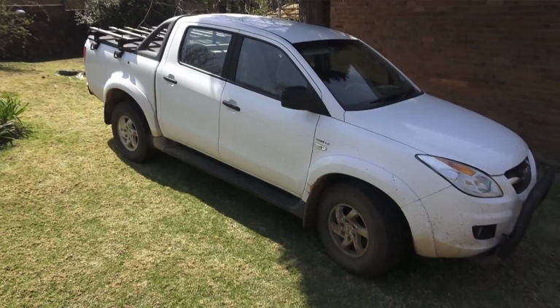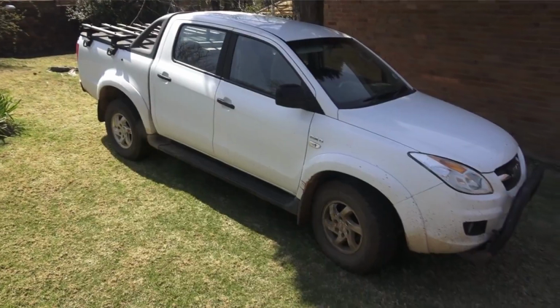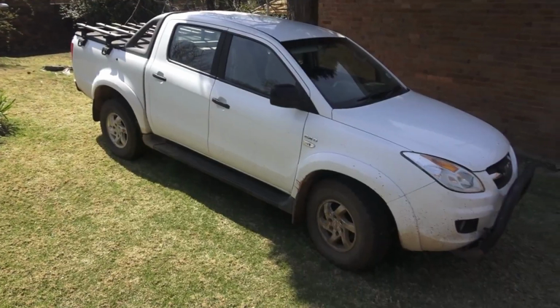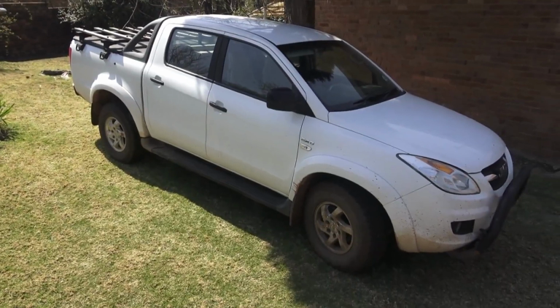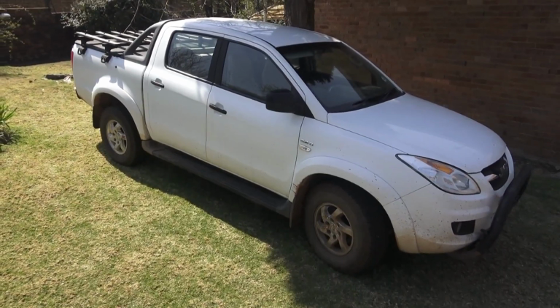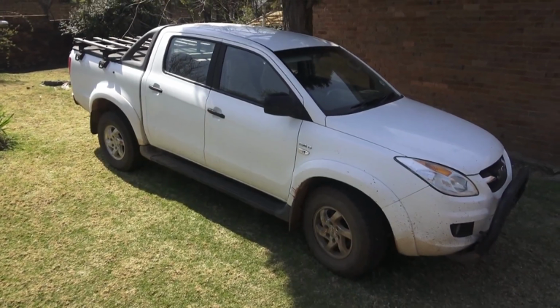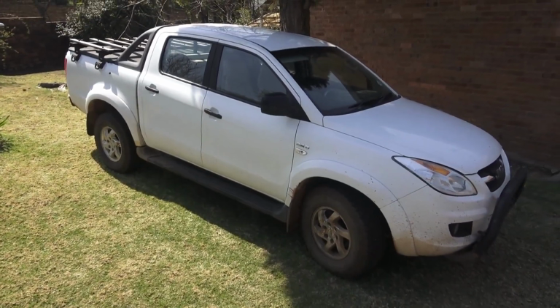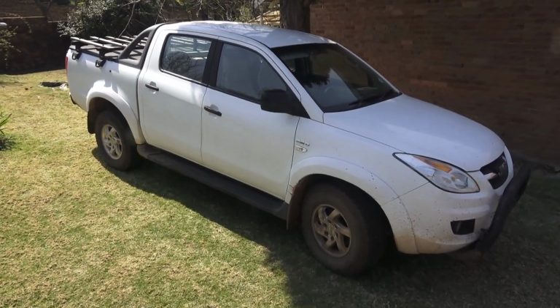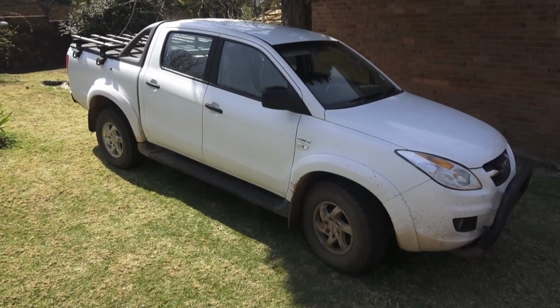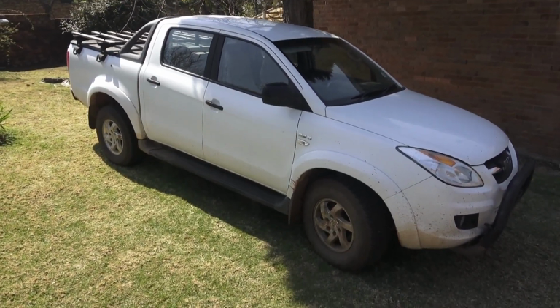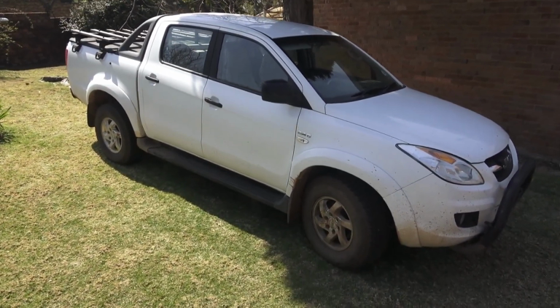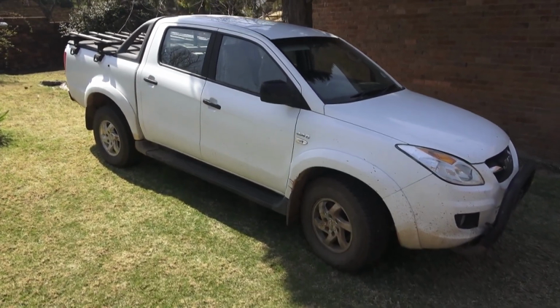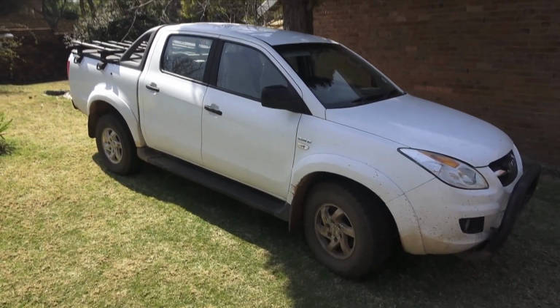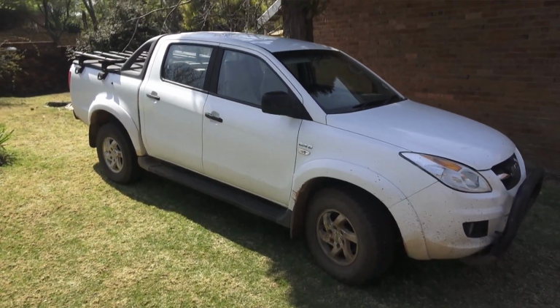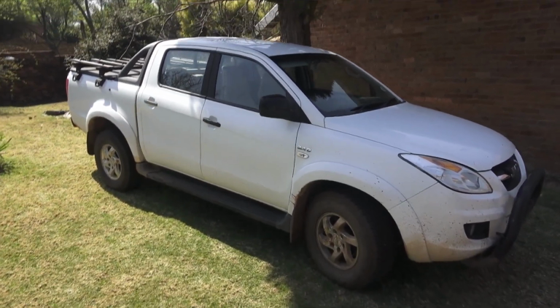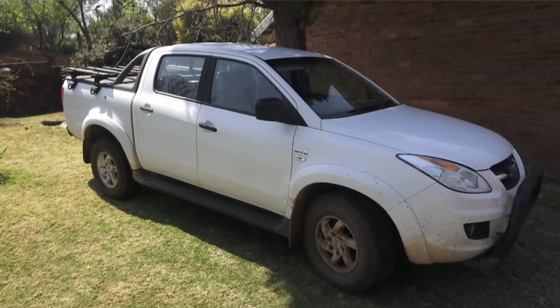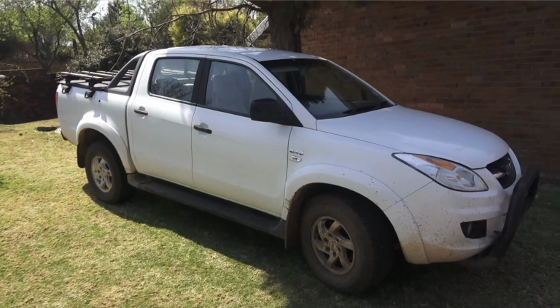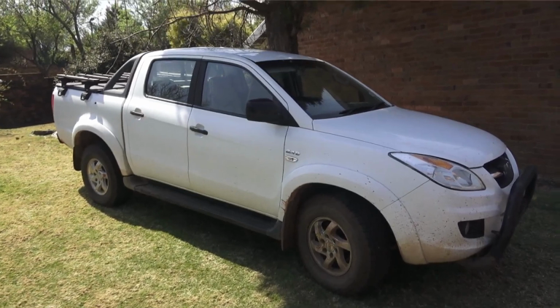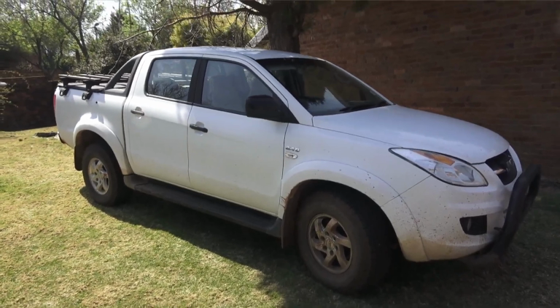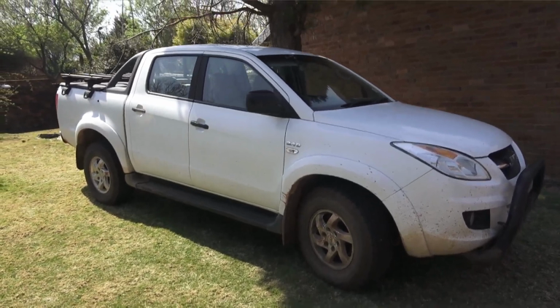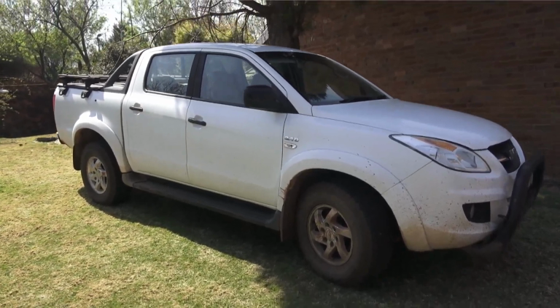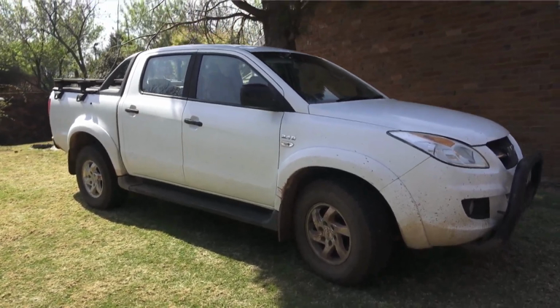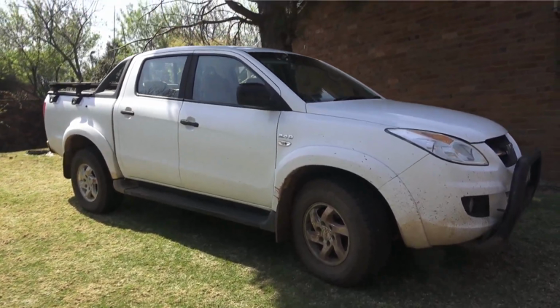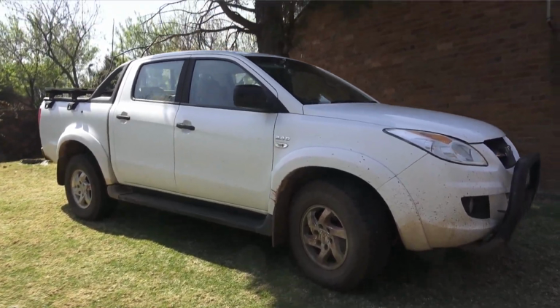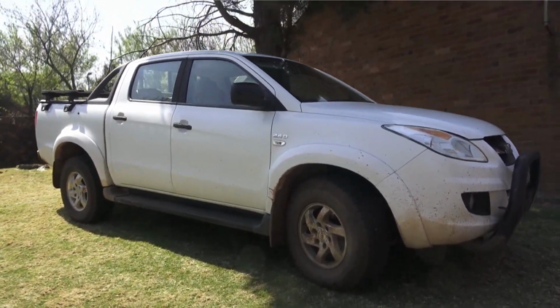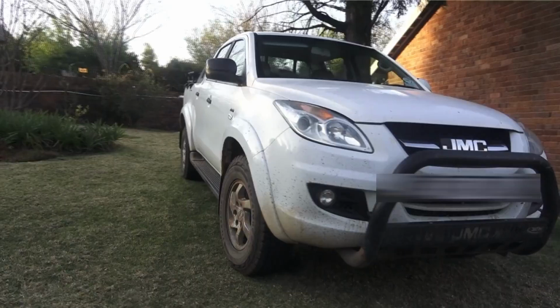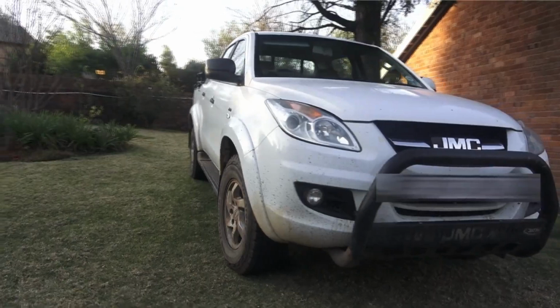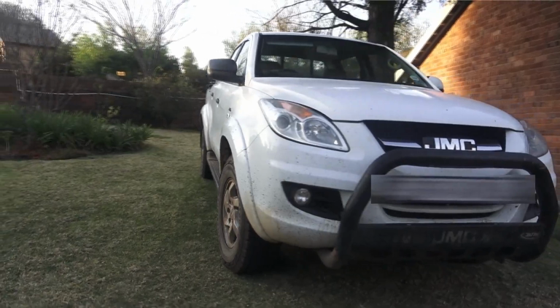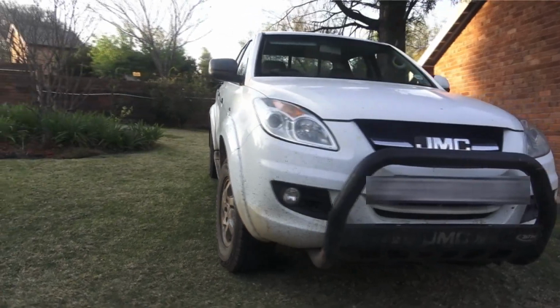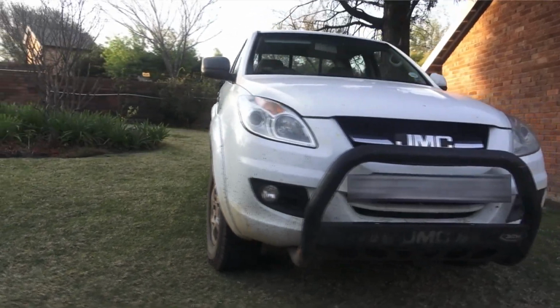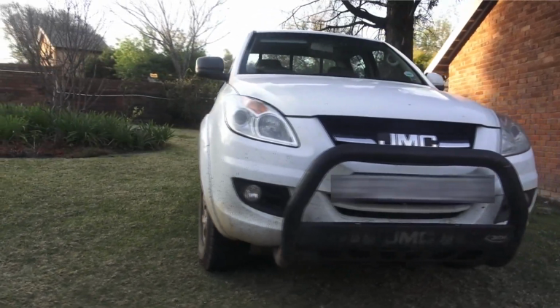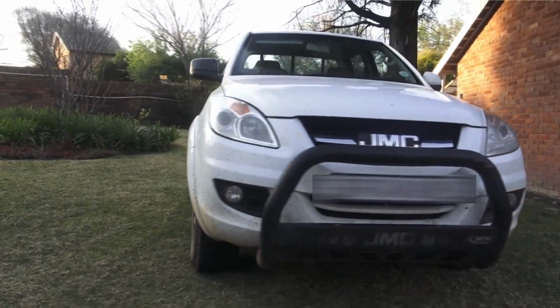You've got mag wheels, bigger tires, you've got running boards, and a rollover bar, roll bar, and a bull bar, I think — which is quite cool.